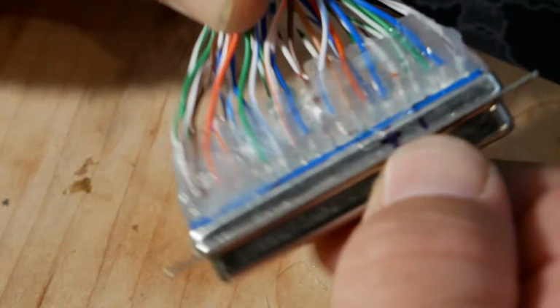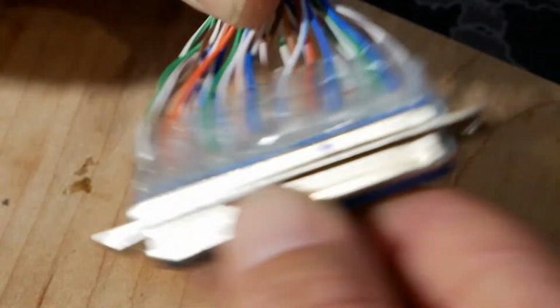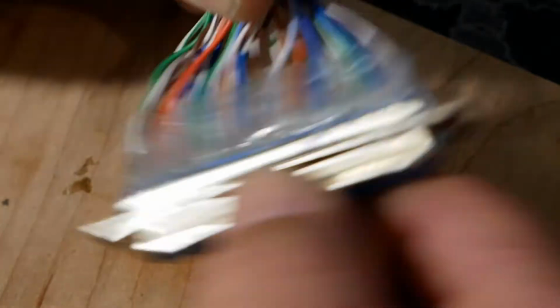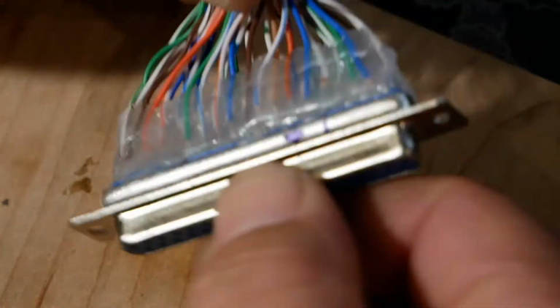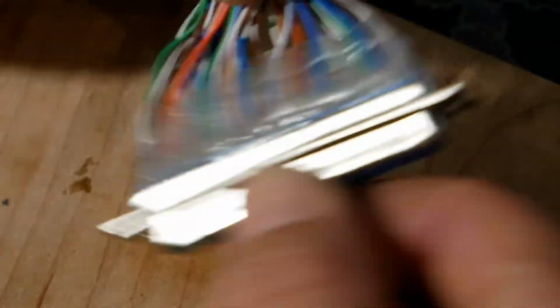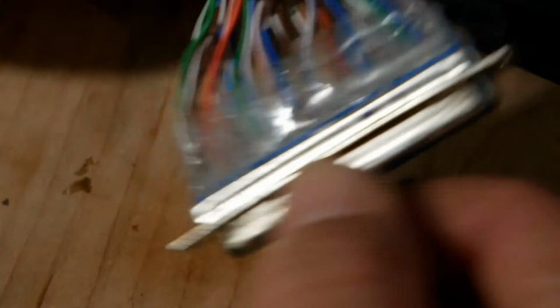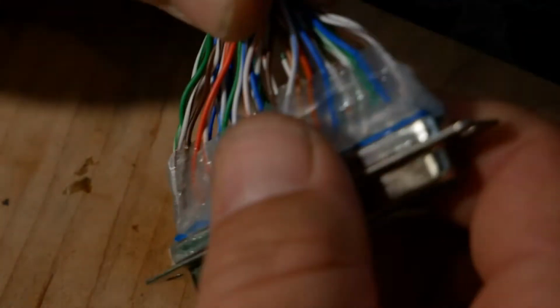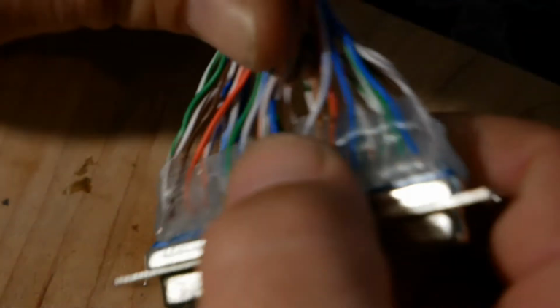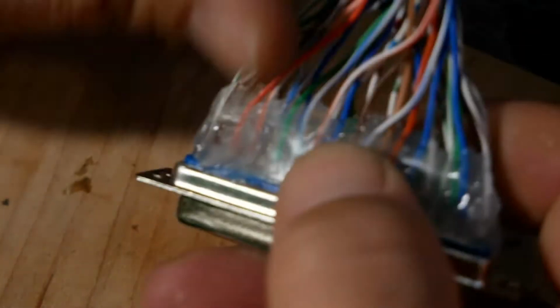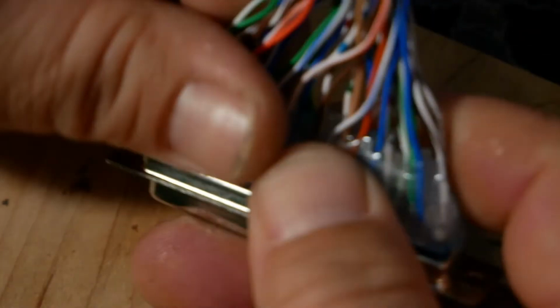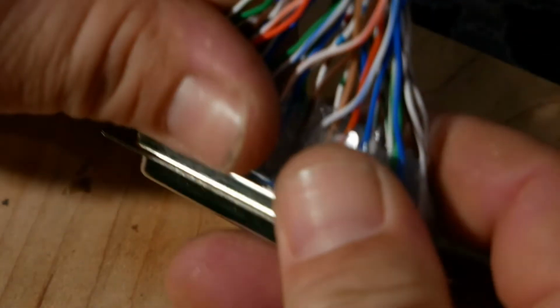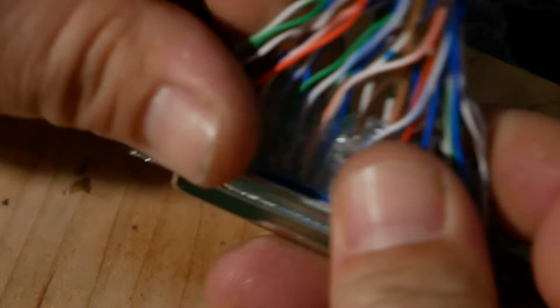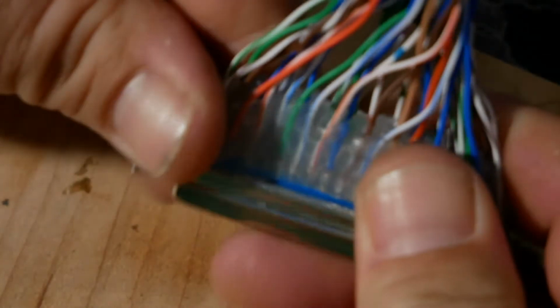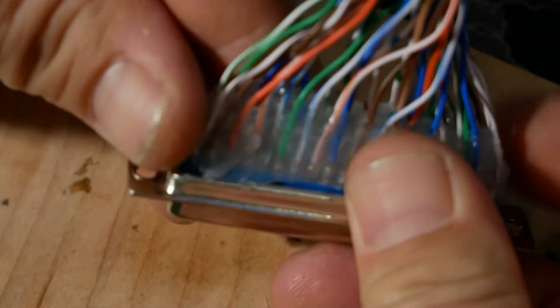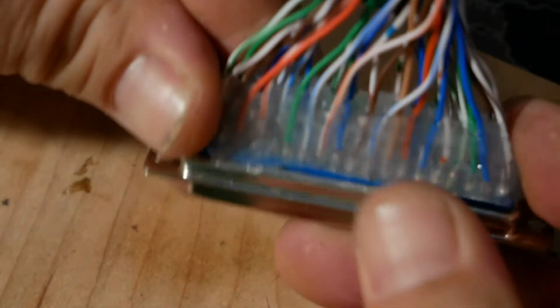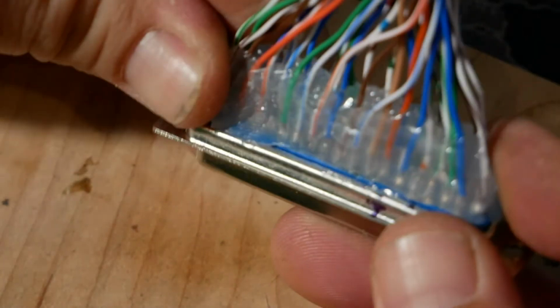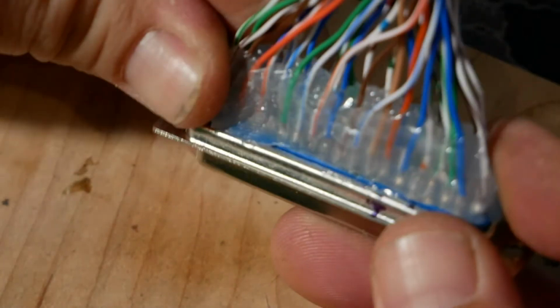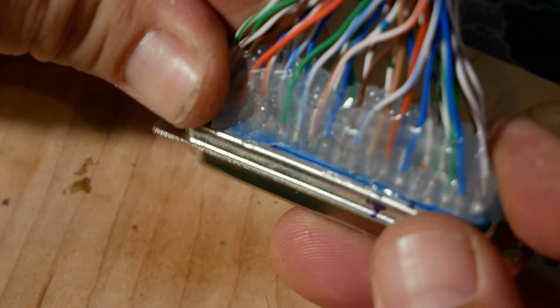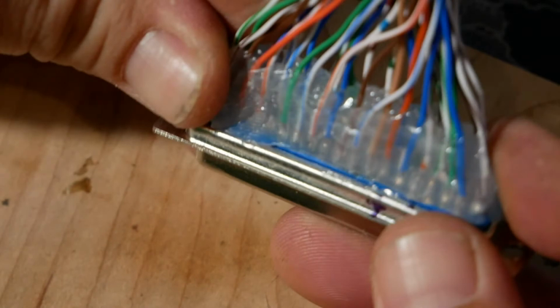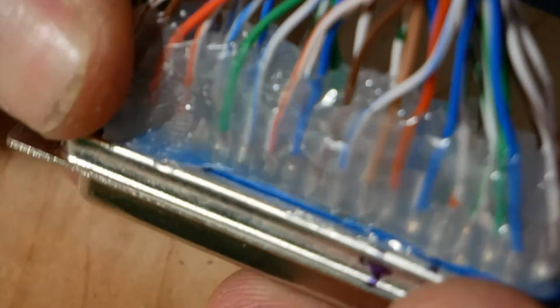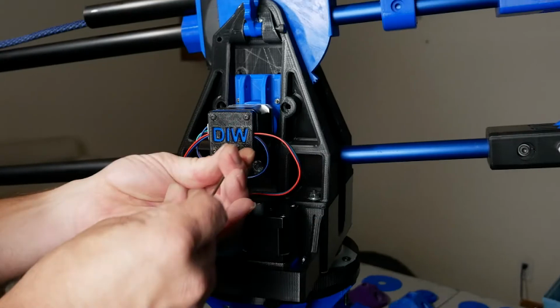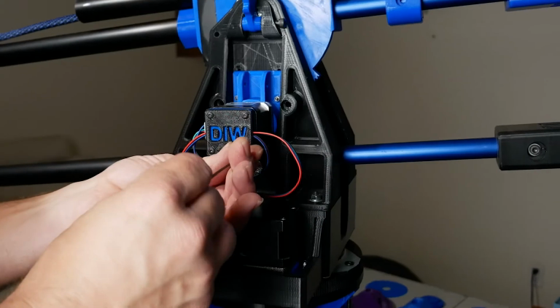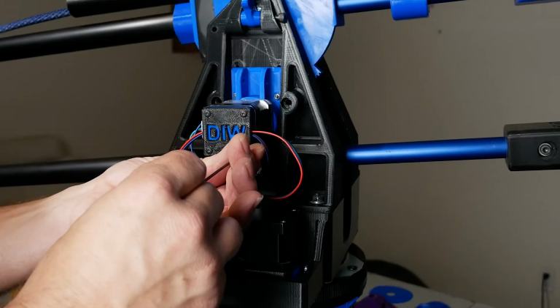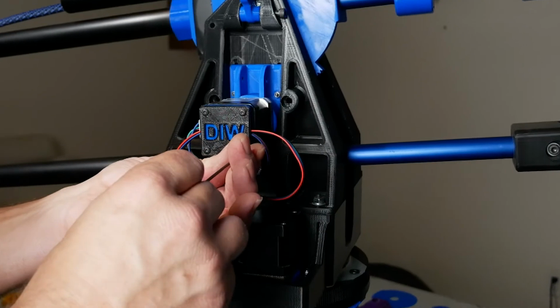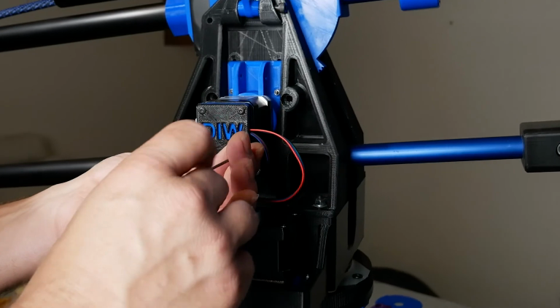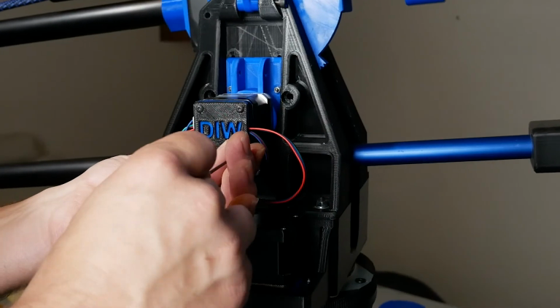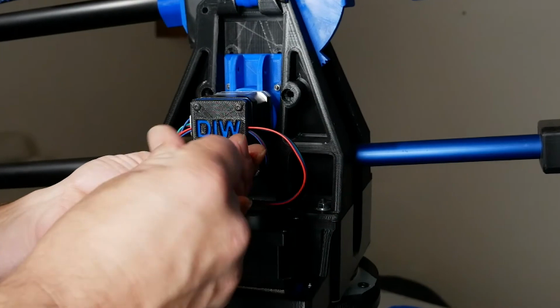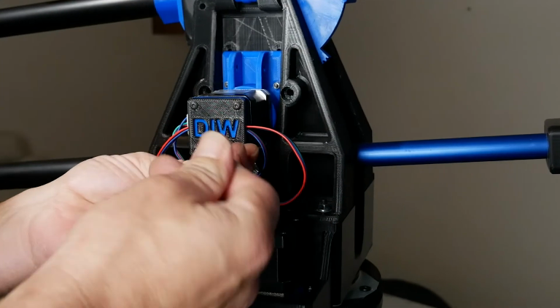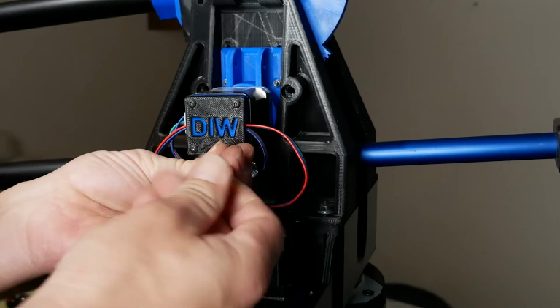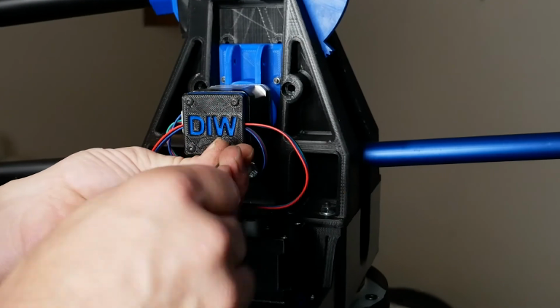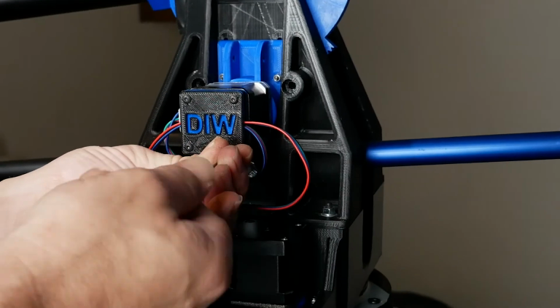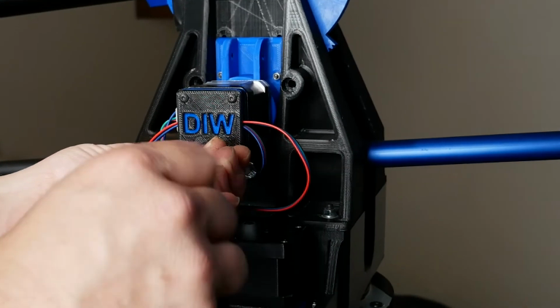Once you've encased that weak zone, you'll have a solid connector that'll last a long time in rough environments and conditions.